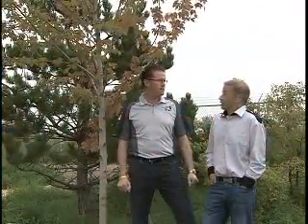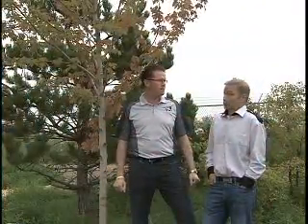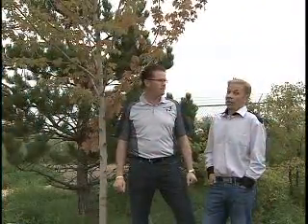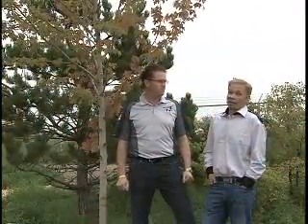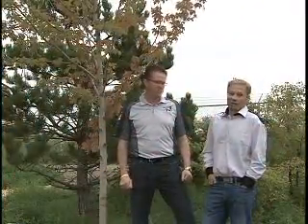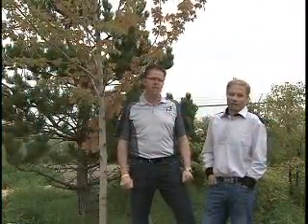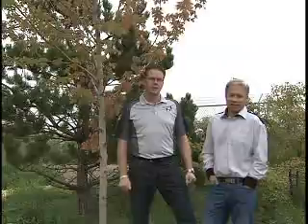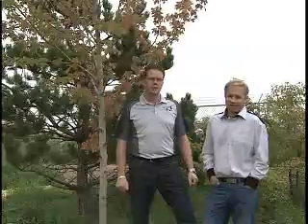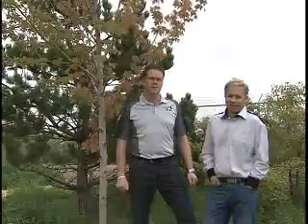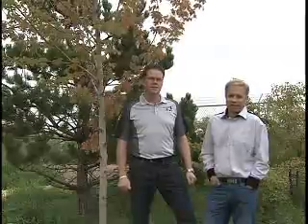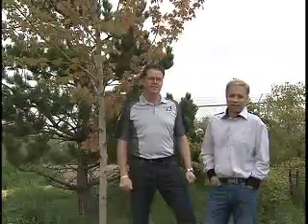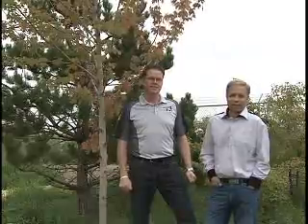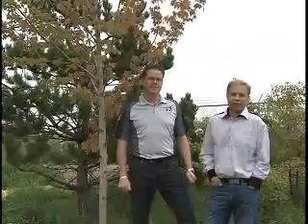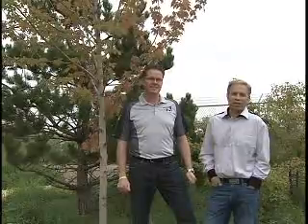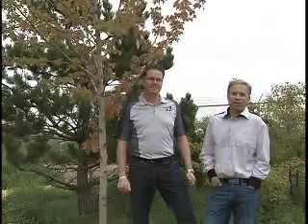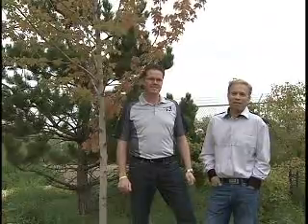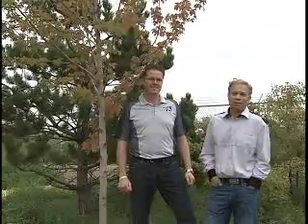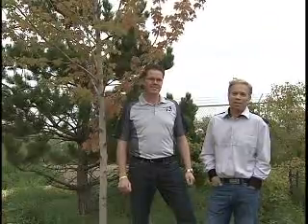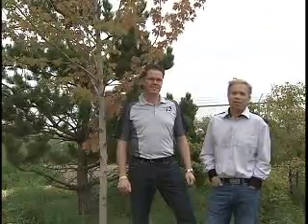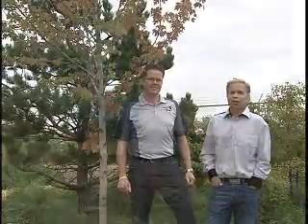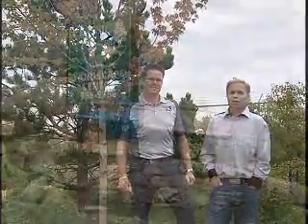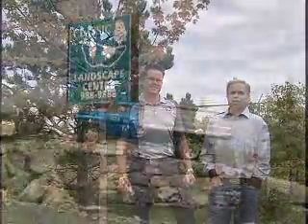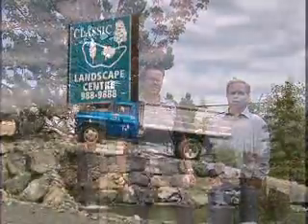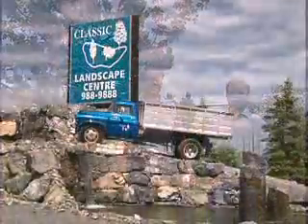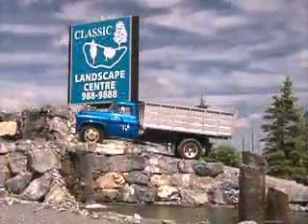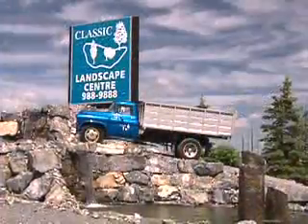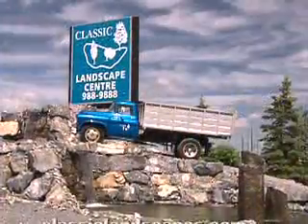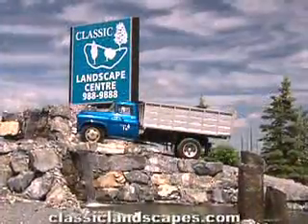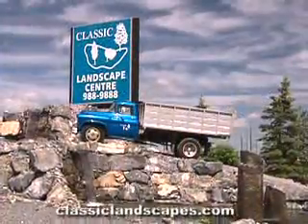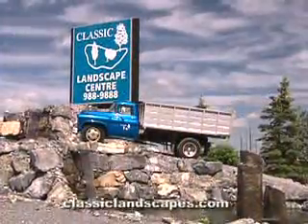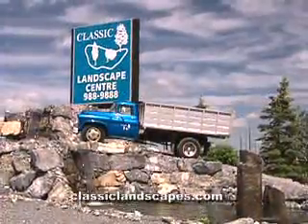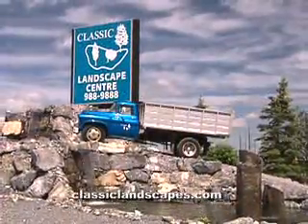That is big. Thanks Perry. Join us next time as we continue our discussion here at Classic Landscaping.